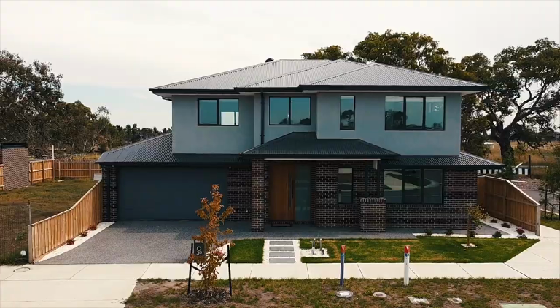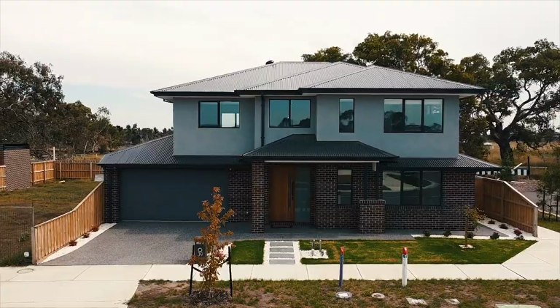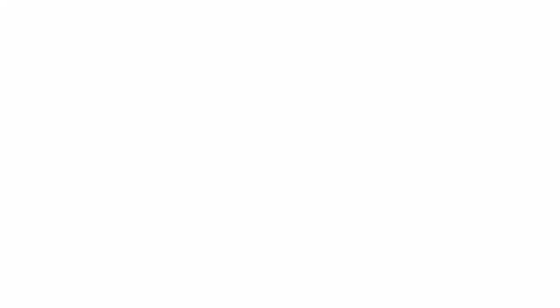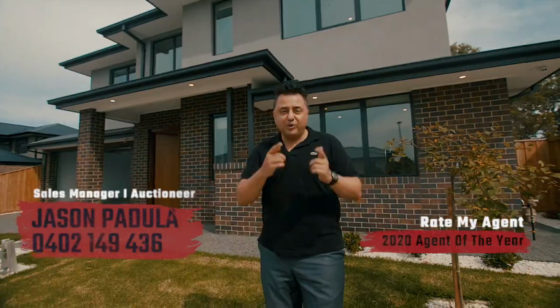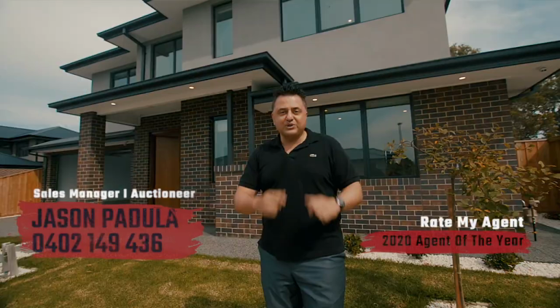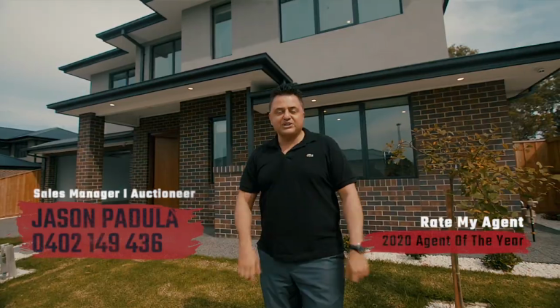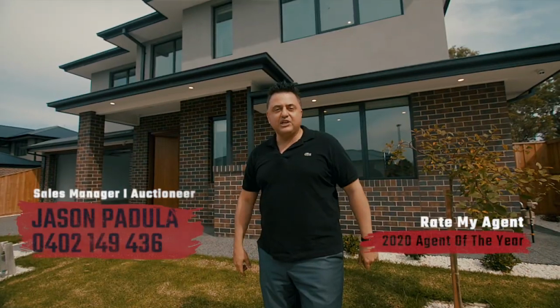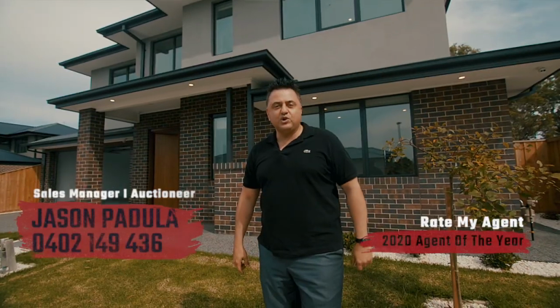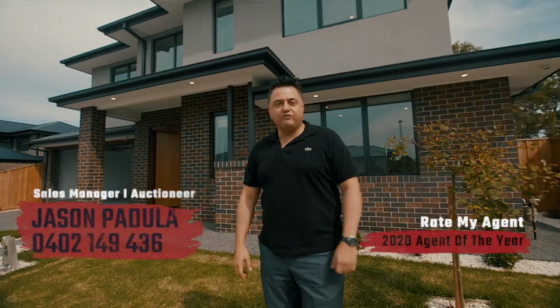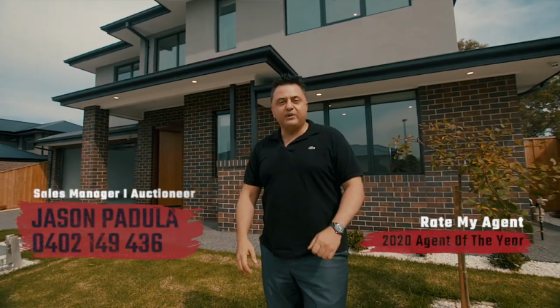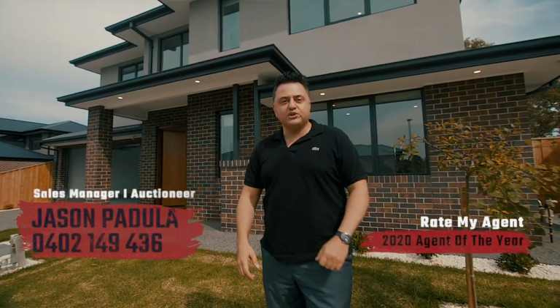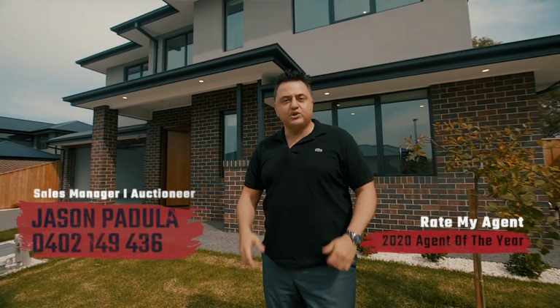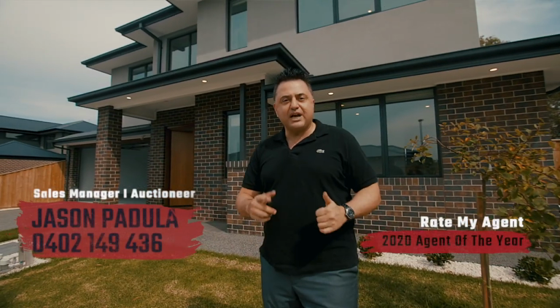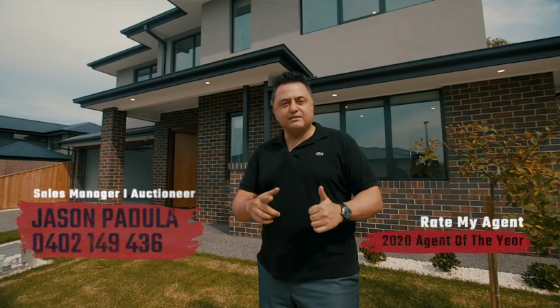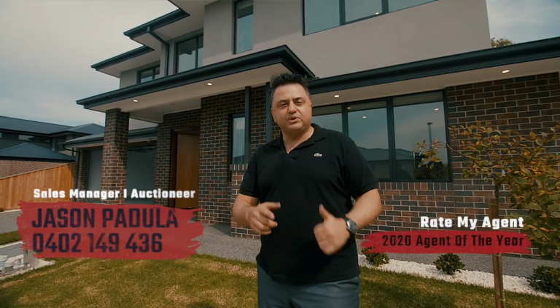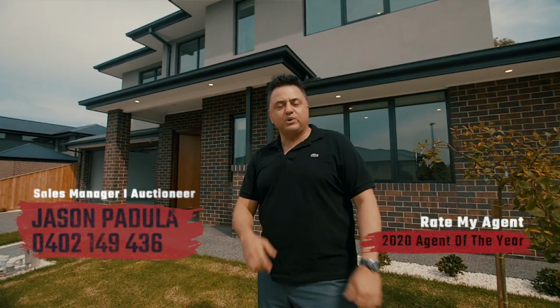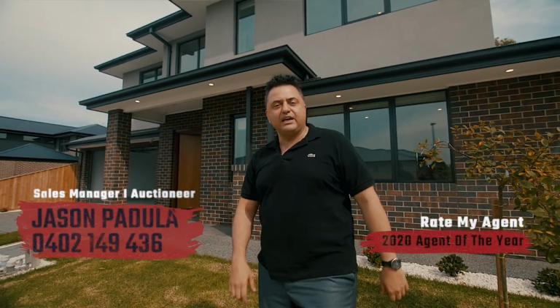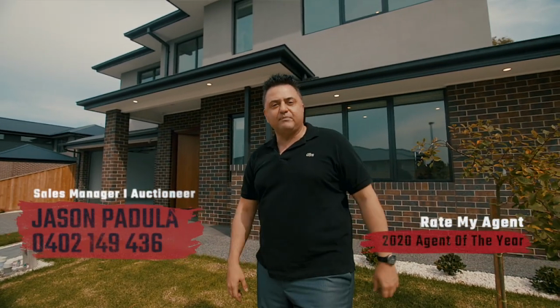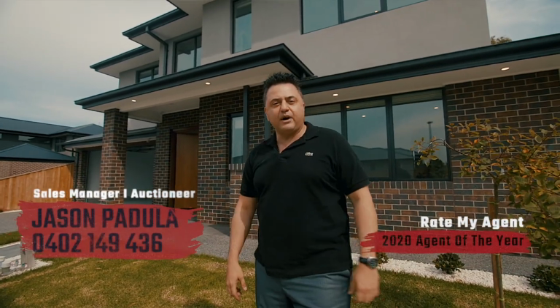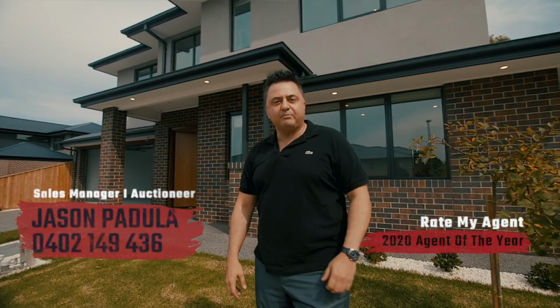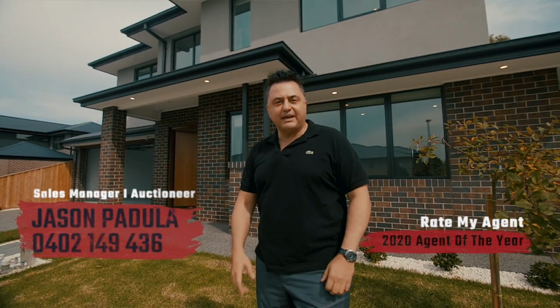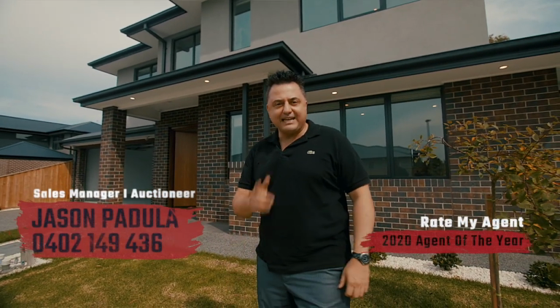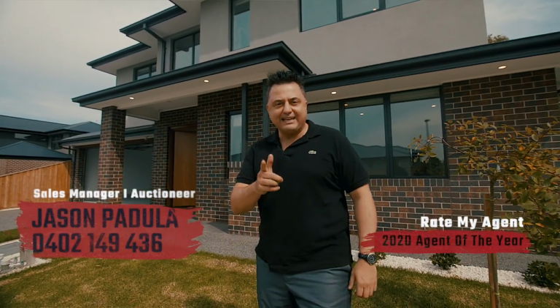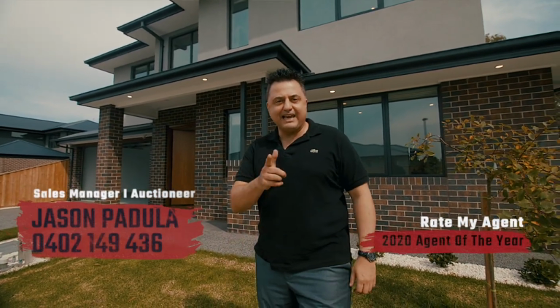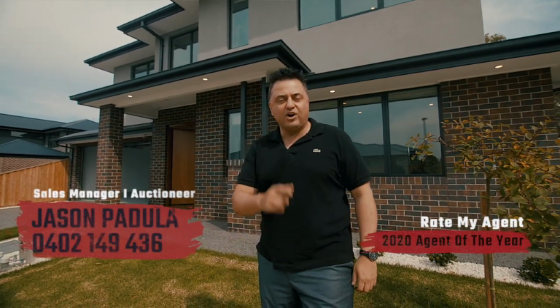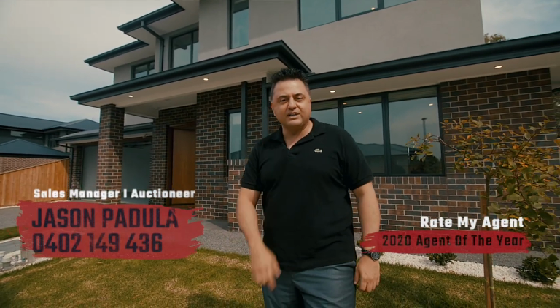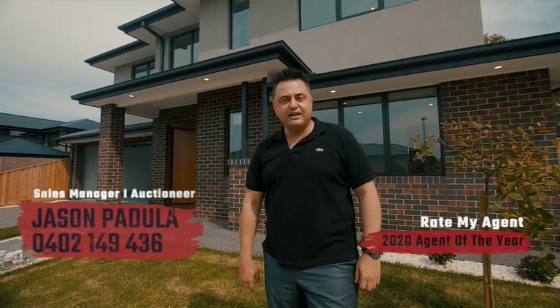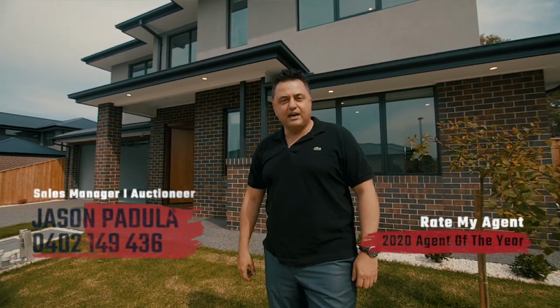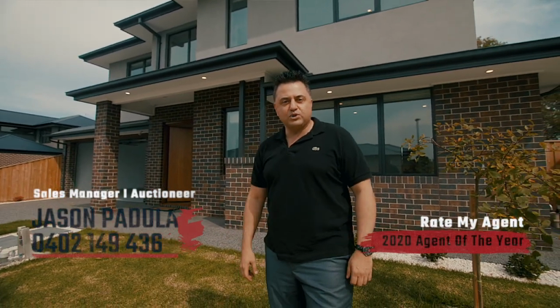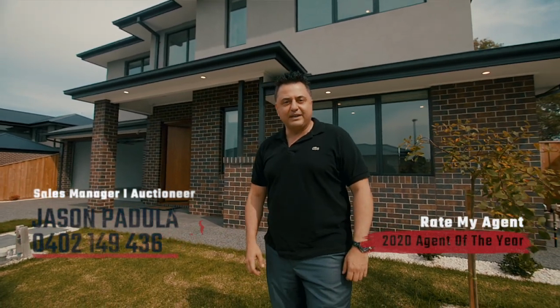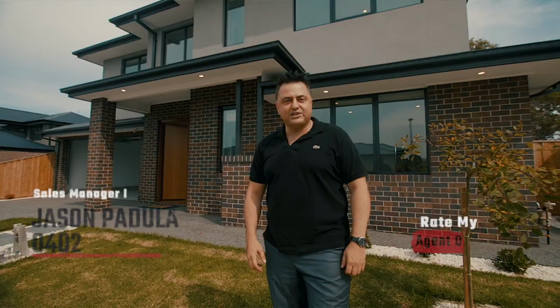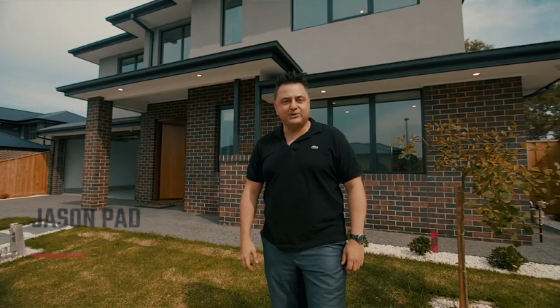I'll look forward to seeing you very soon. Jason Padula here from Barrie Plant. Take care, guys, and we'll speak soon.